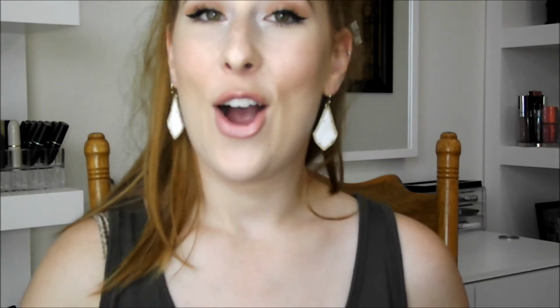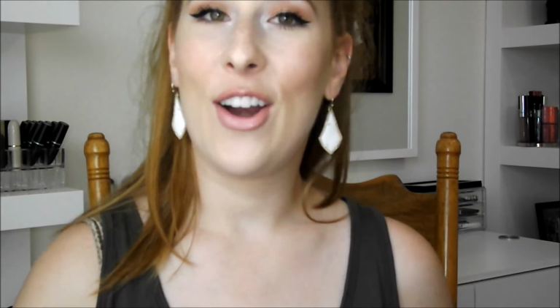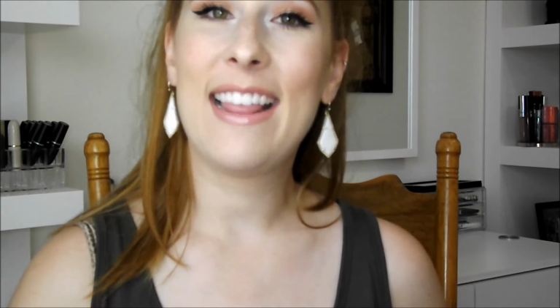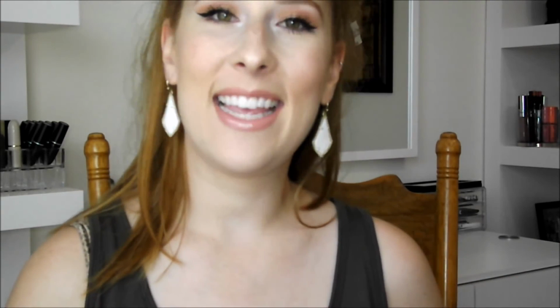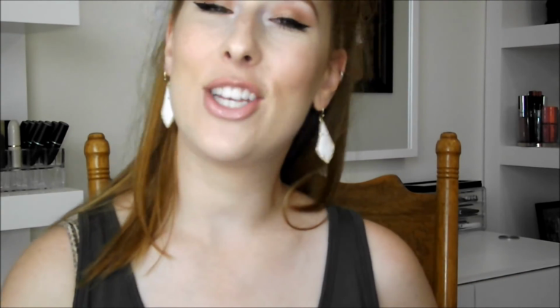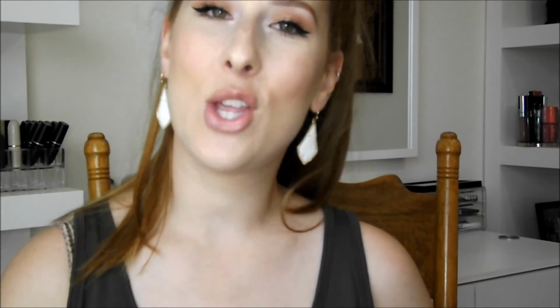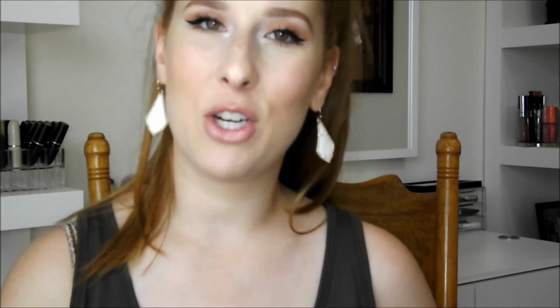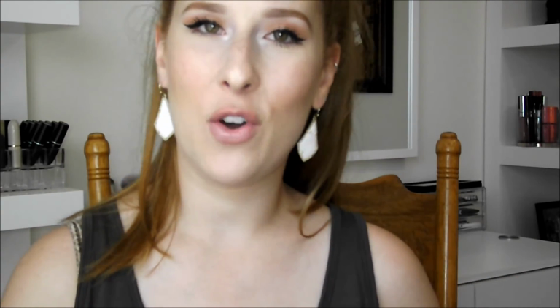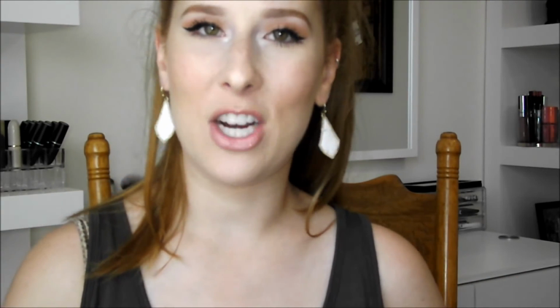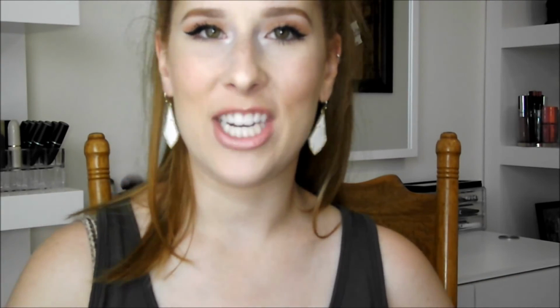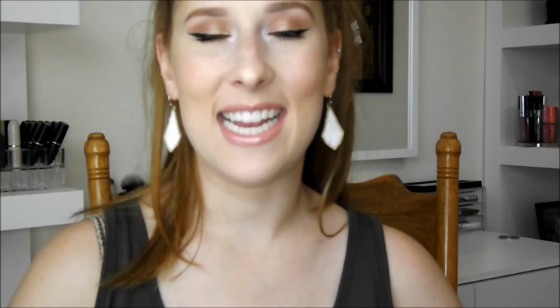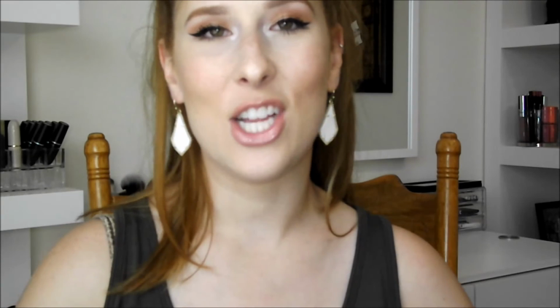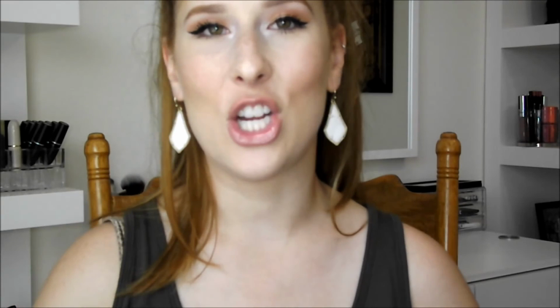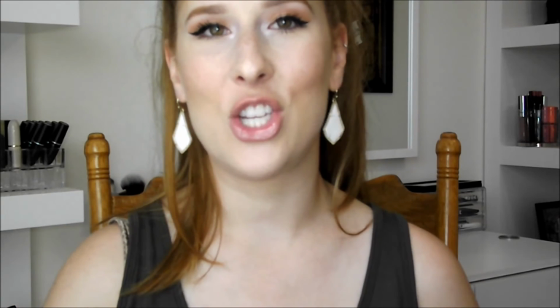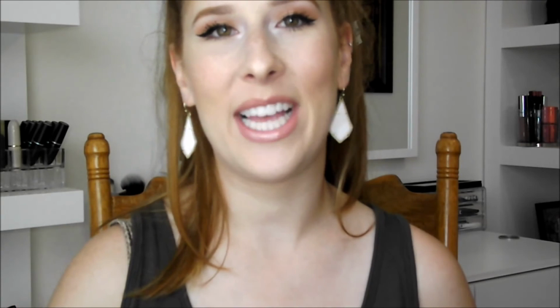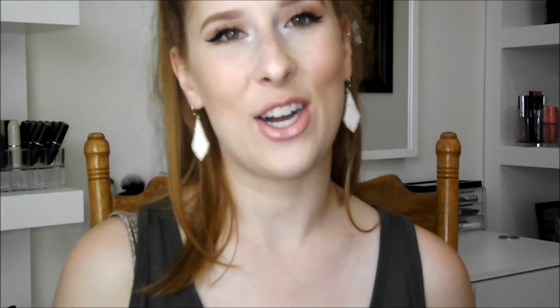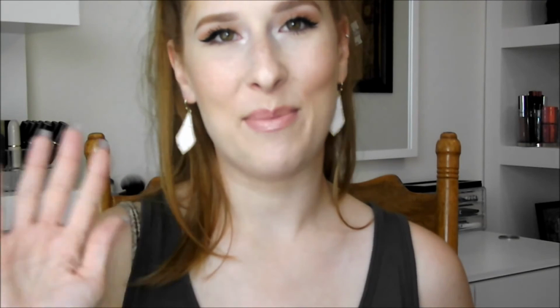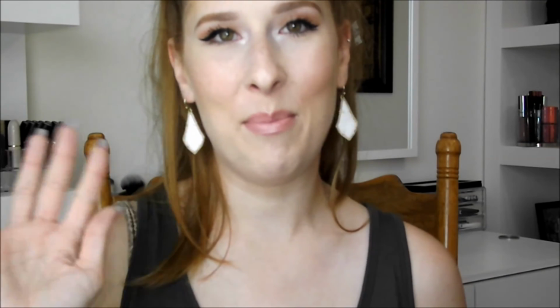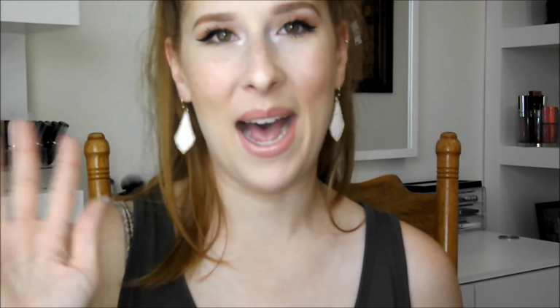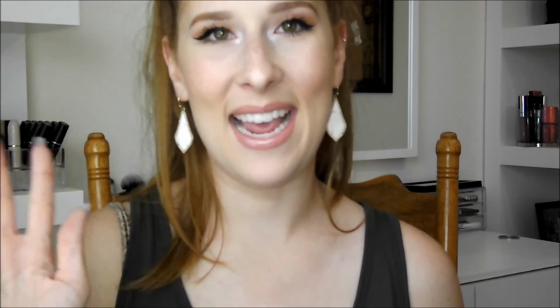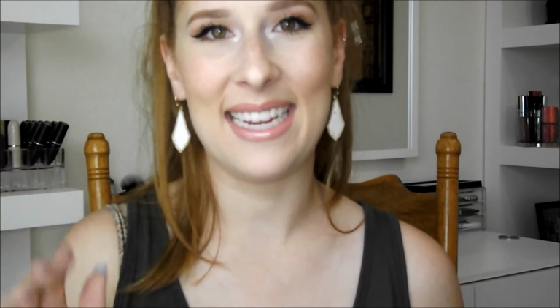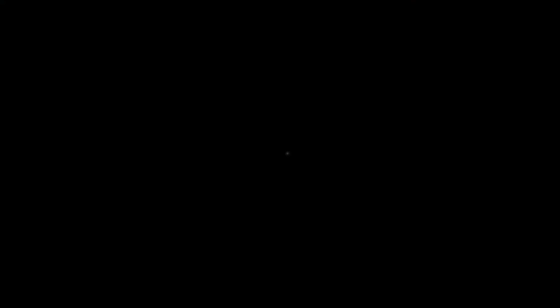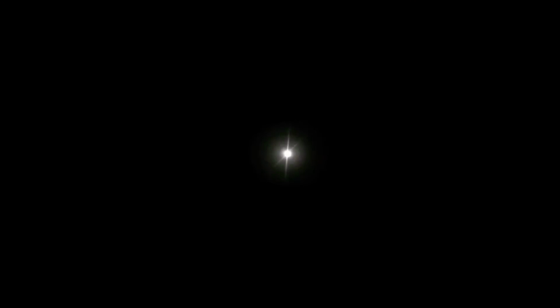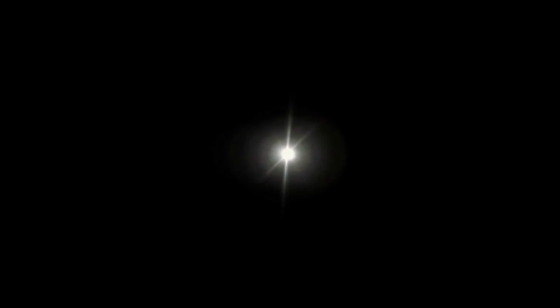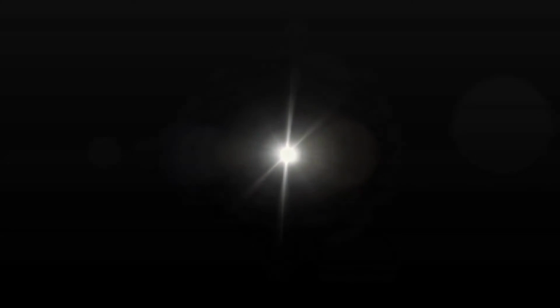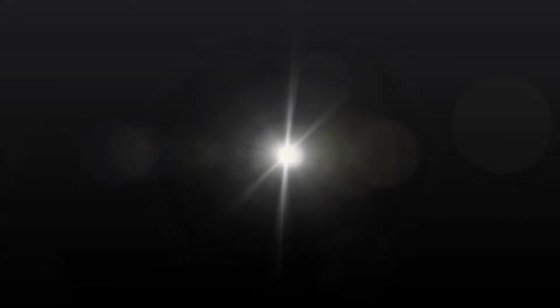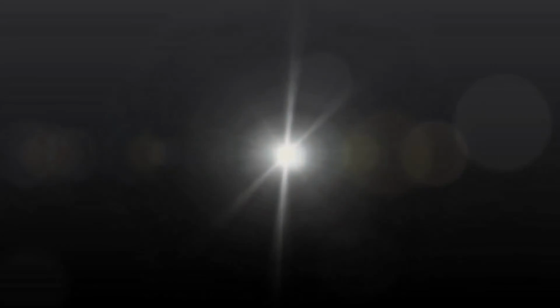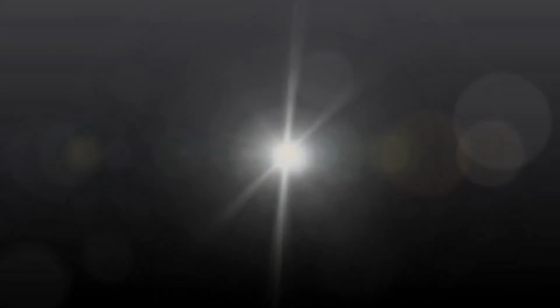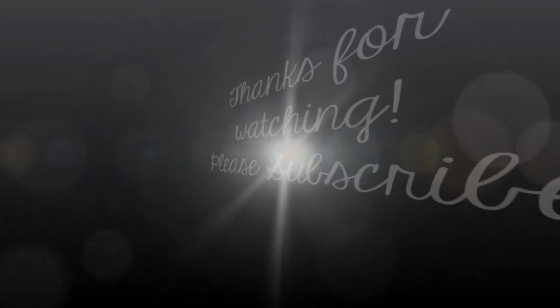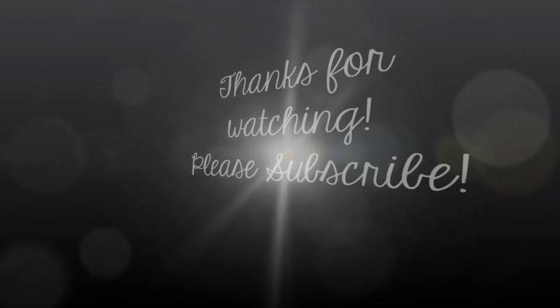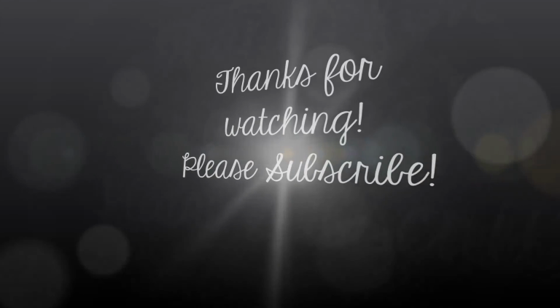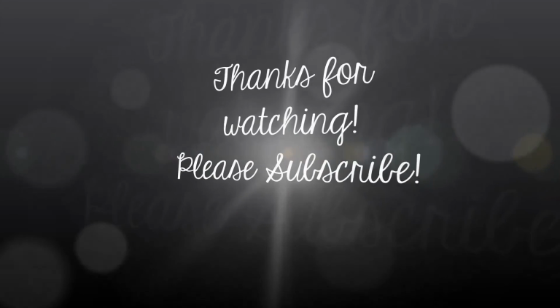Alright, thank you so much for watching, guys. I'll talk to you later. Bye bye, thank you!